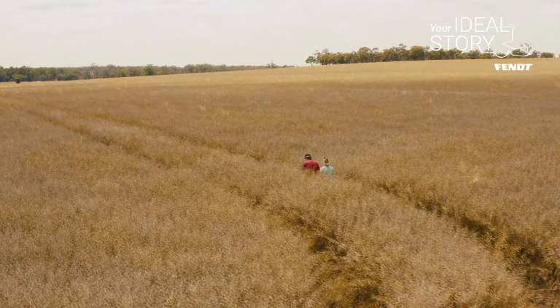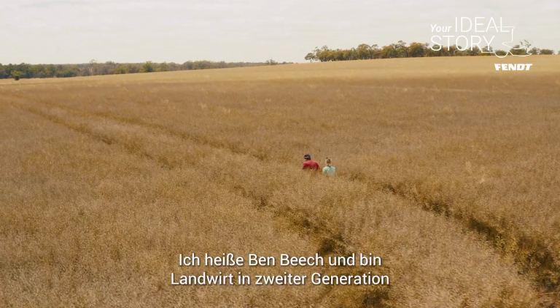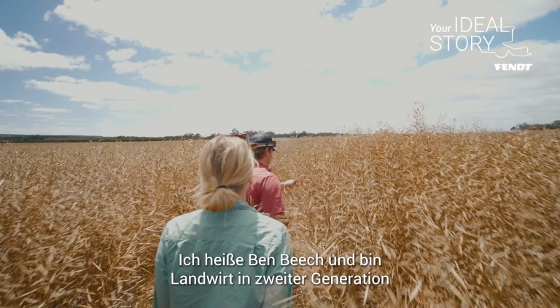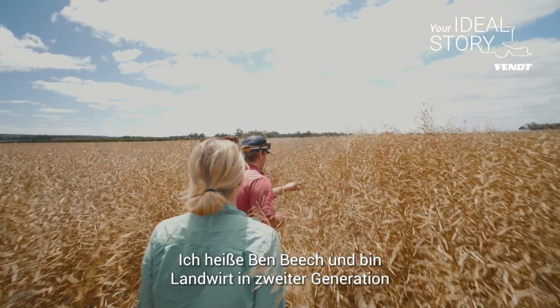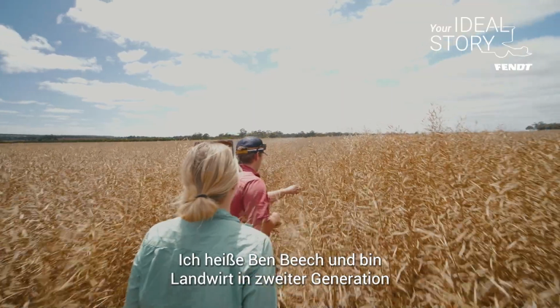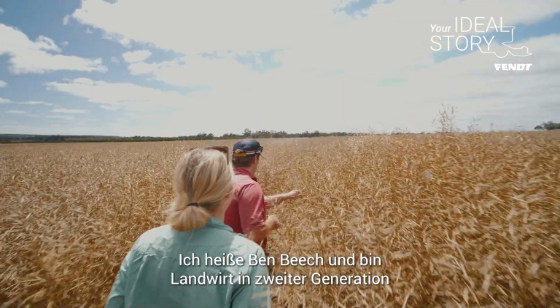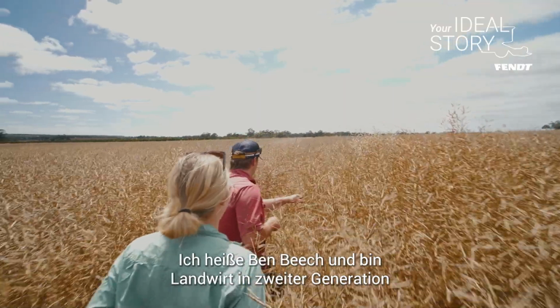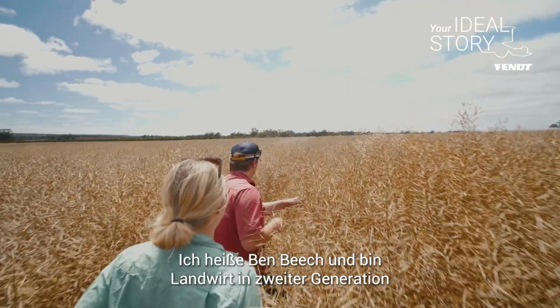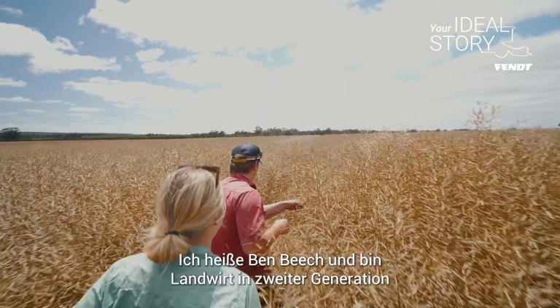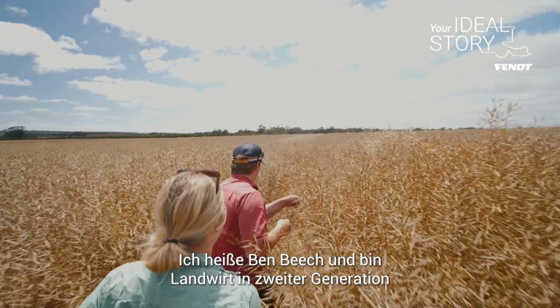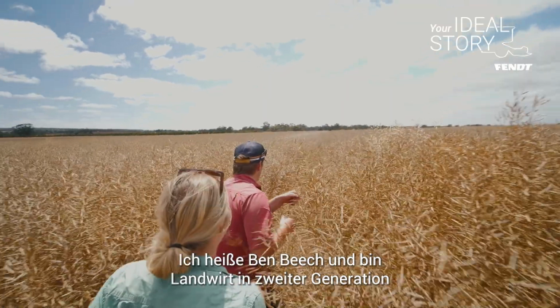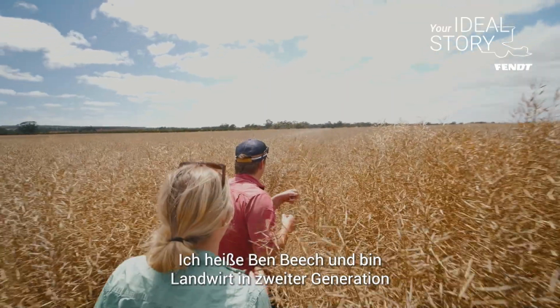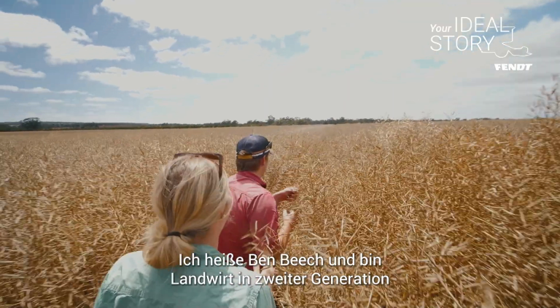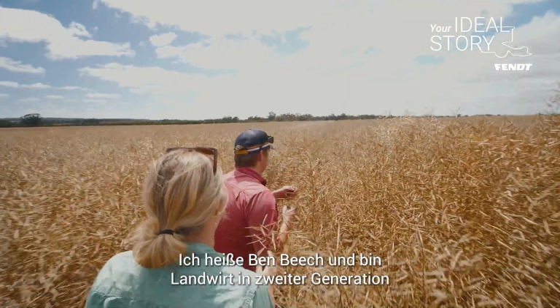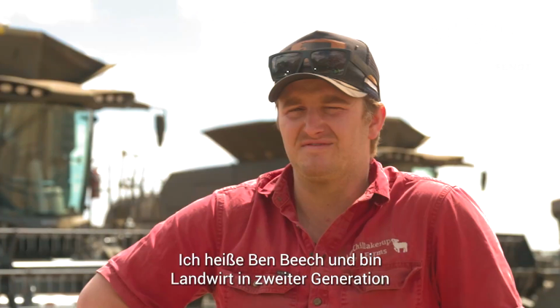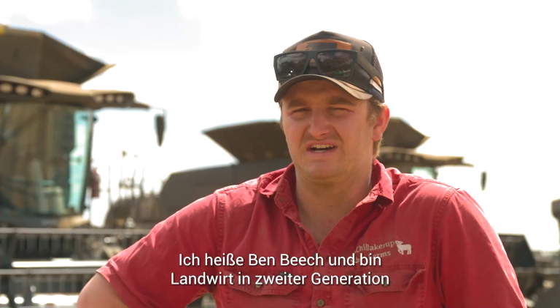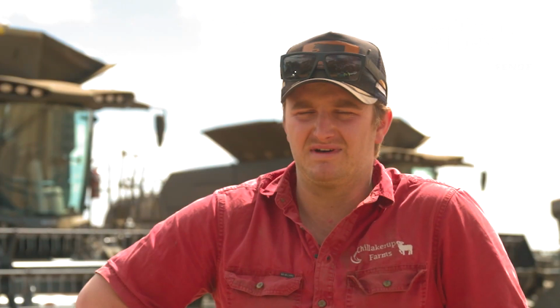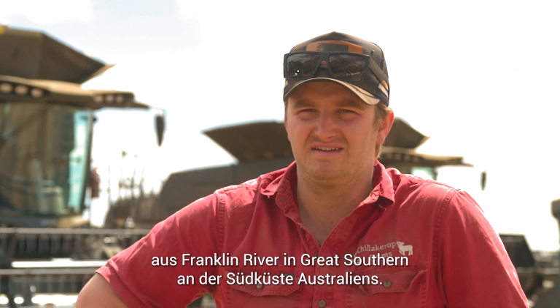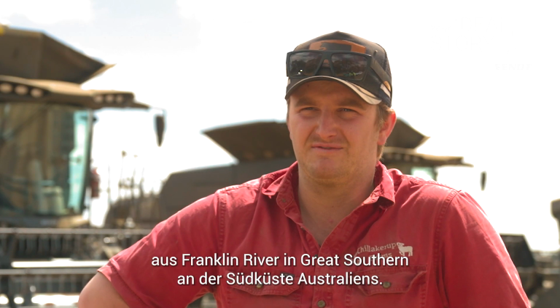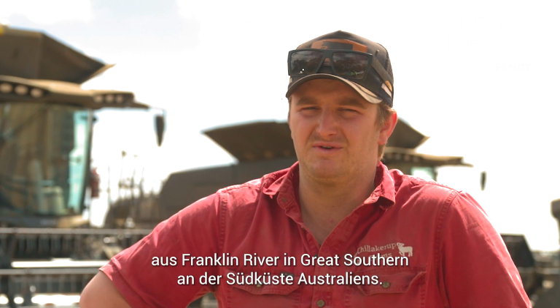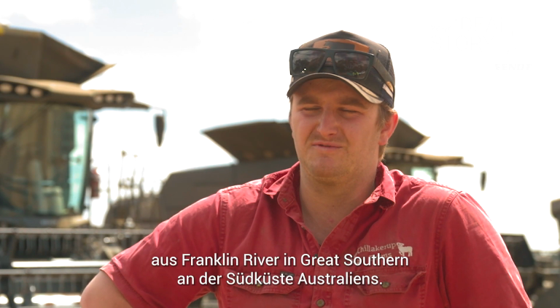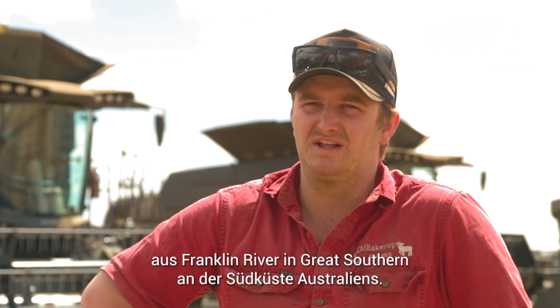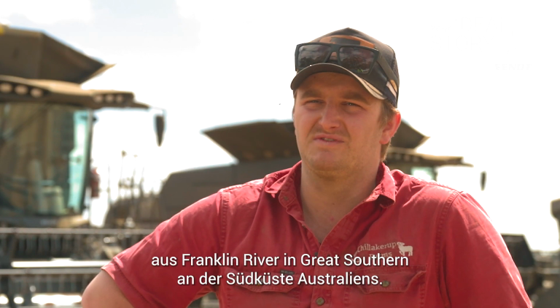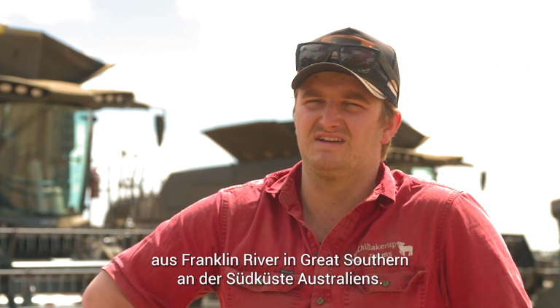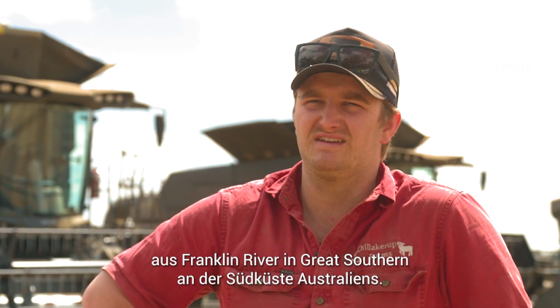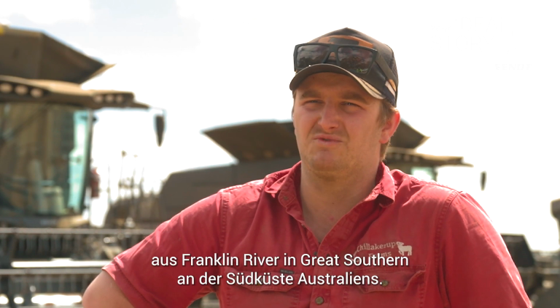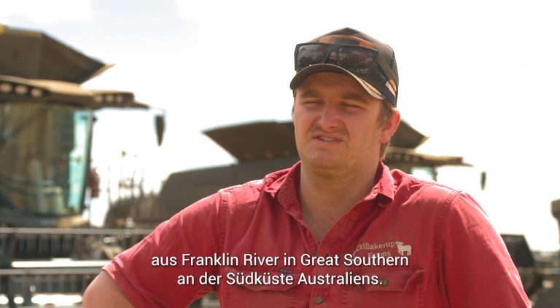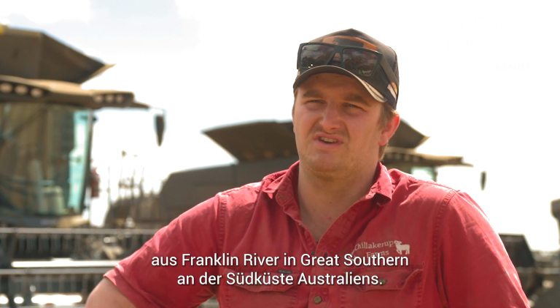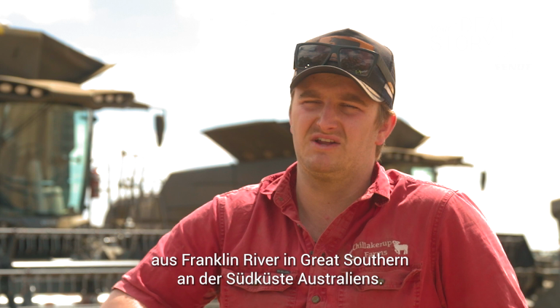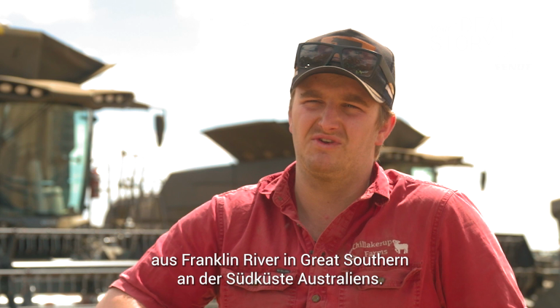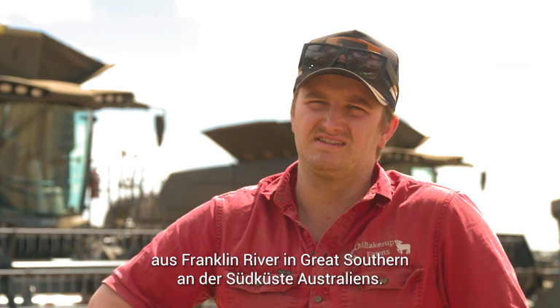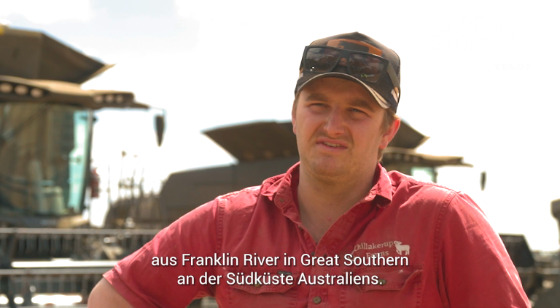My name is Ben Beach. I'm a second generation farmer from Franklin River in Western Australia in the Great Southern.